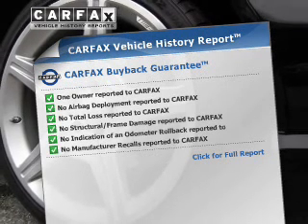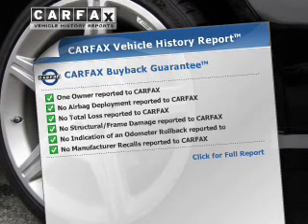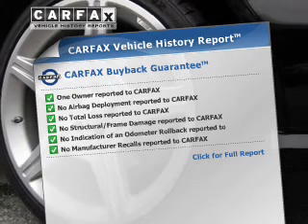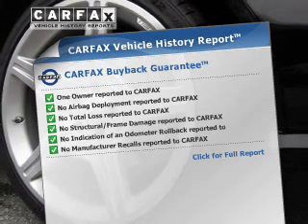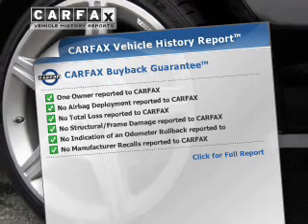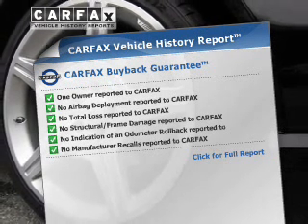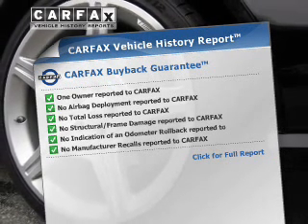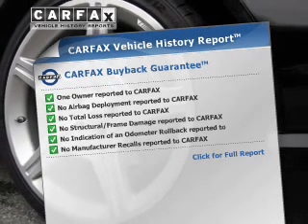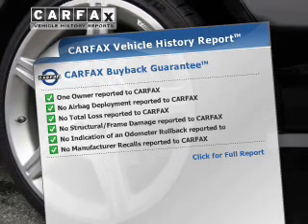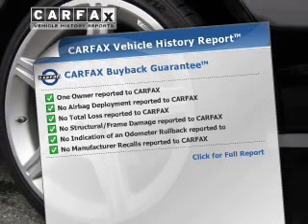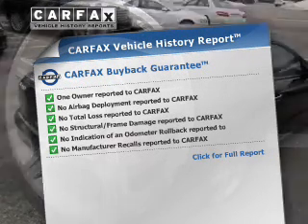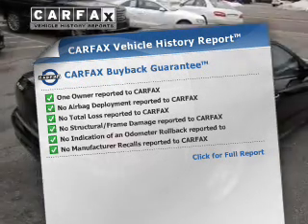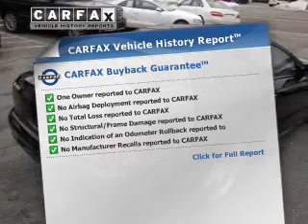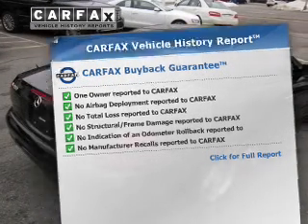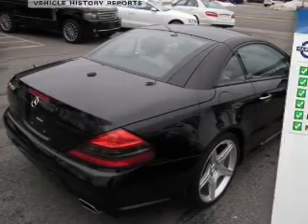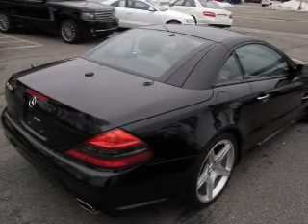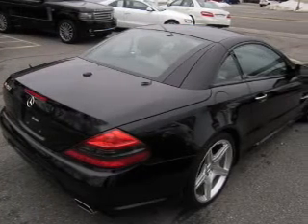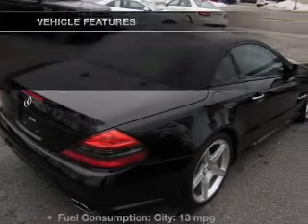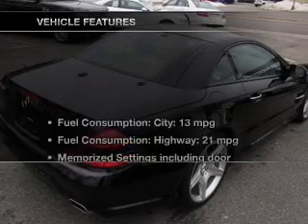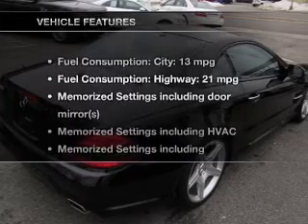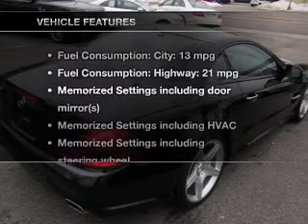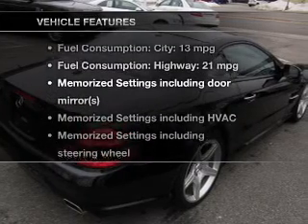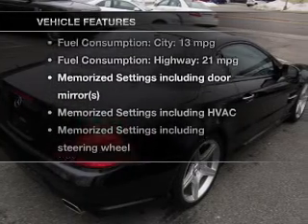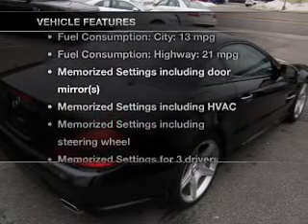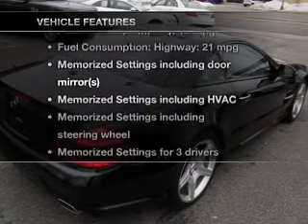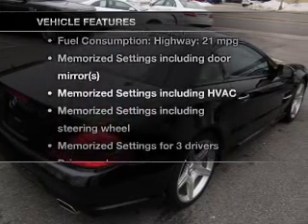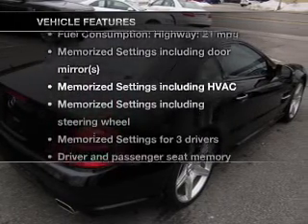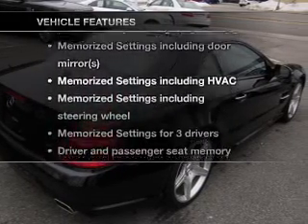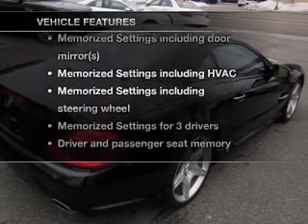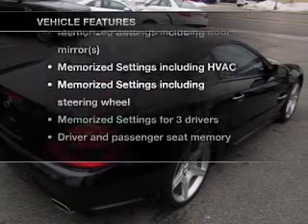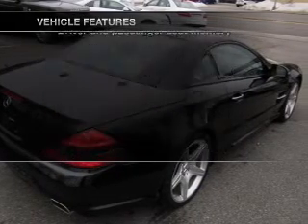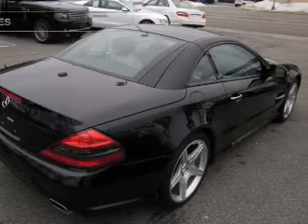Rest easy knowing this vehicle comes with a Carfax Vehicle History Report from Carfax, the most trusted provider of vehicle information. Plus, enjoy these notable features that are included in this vehicle.